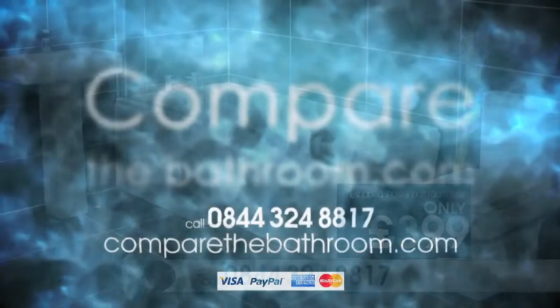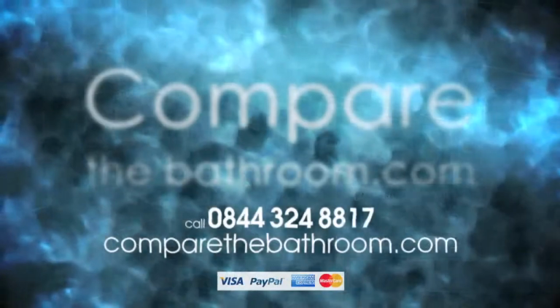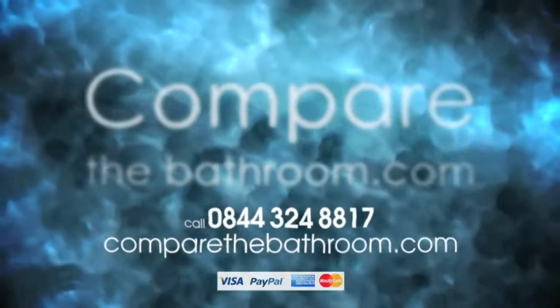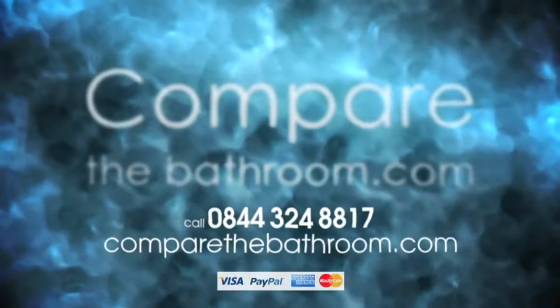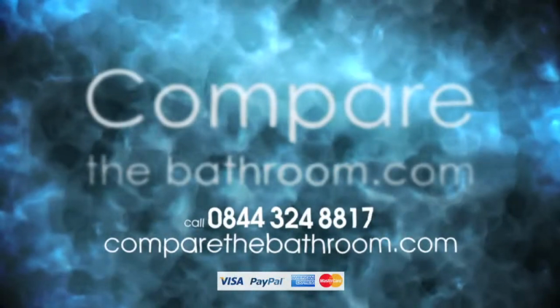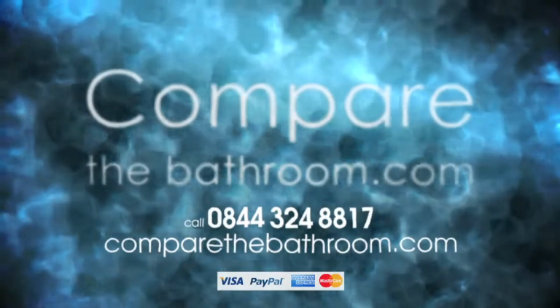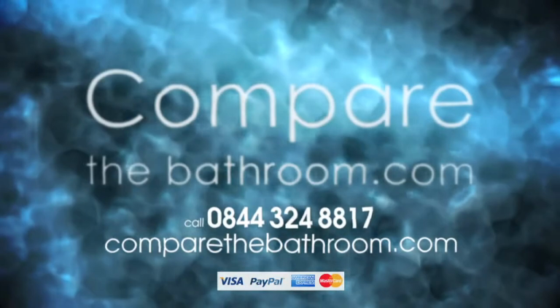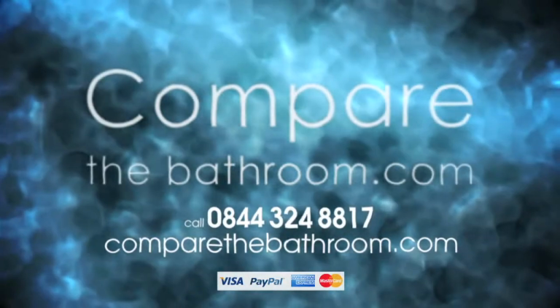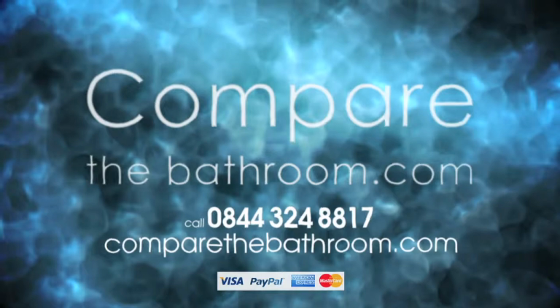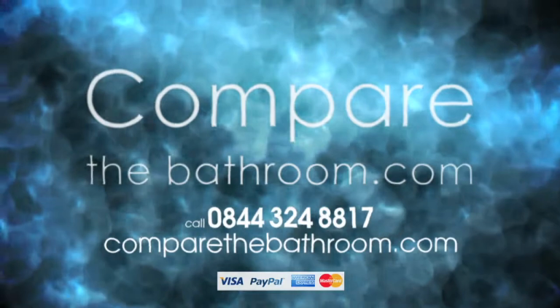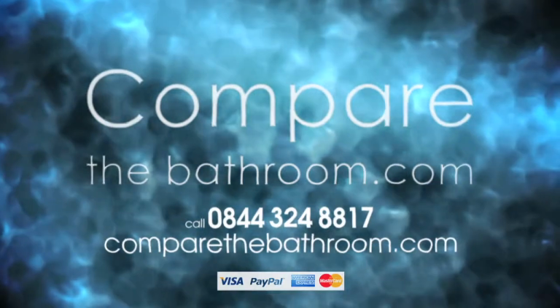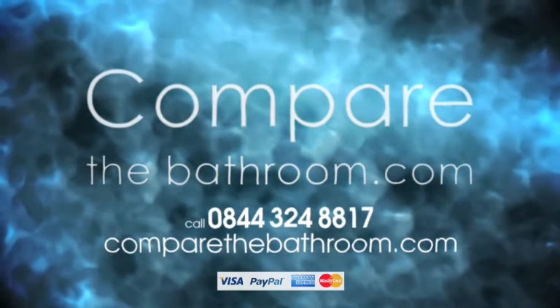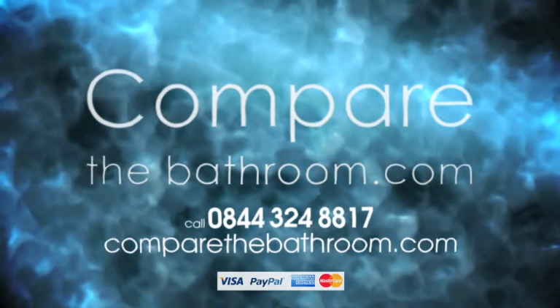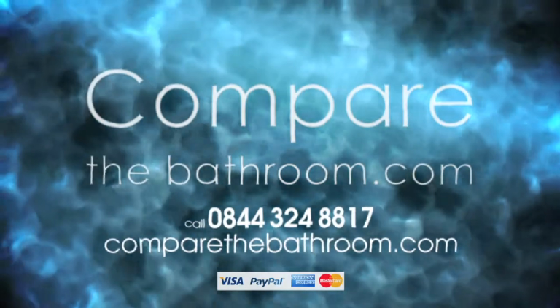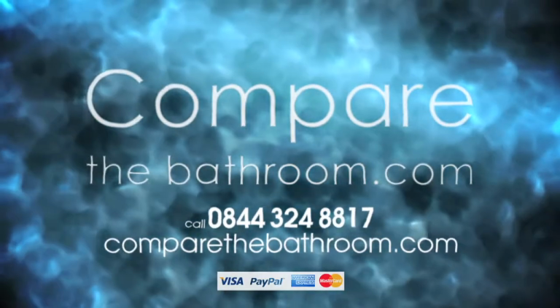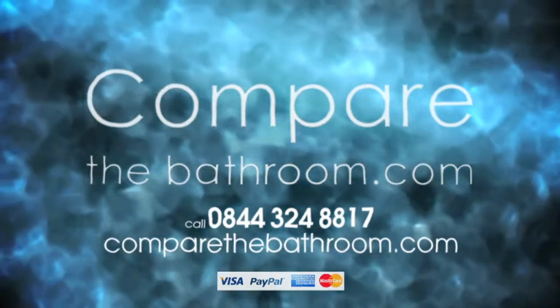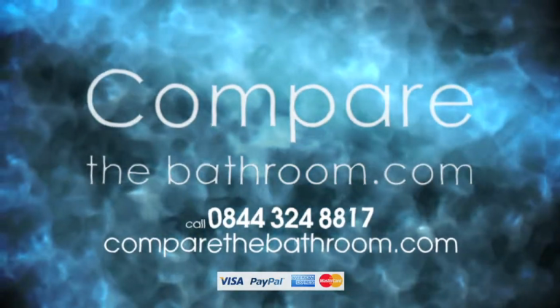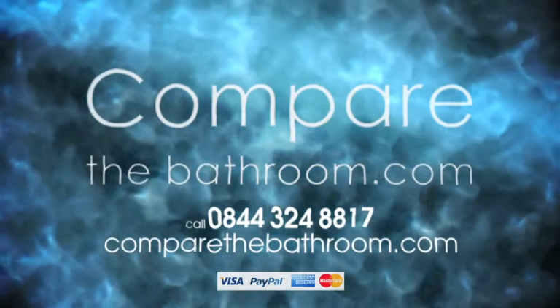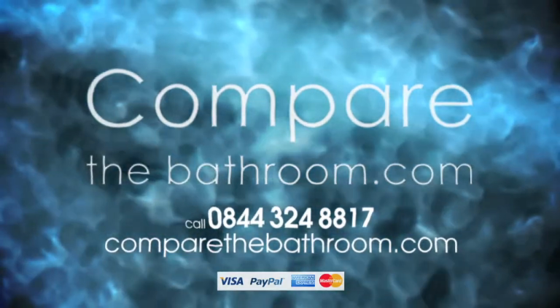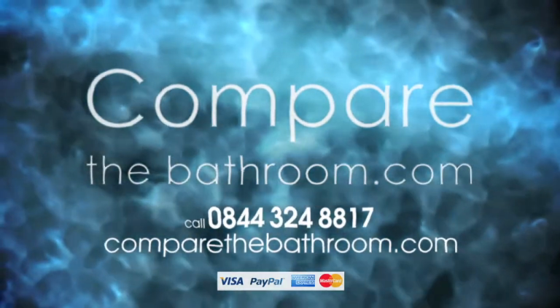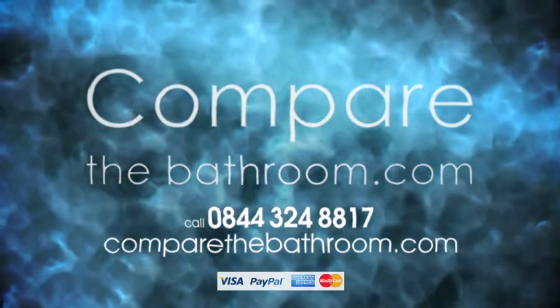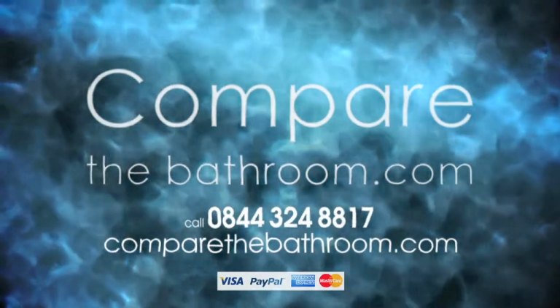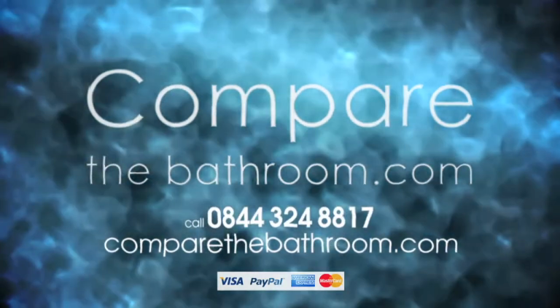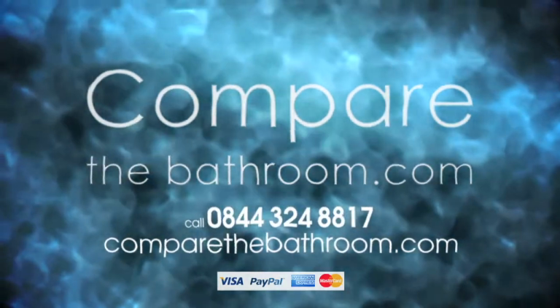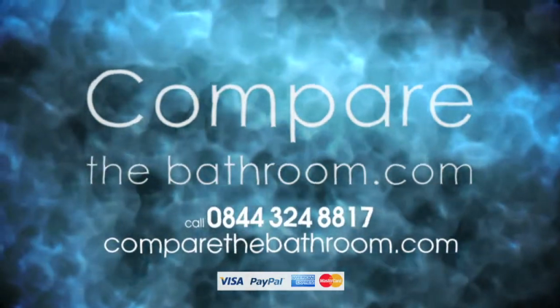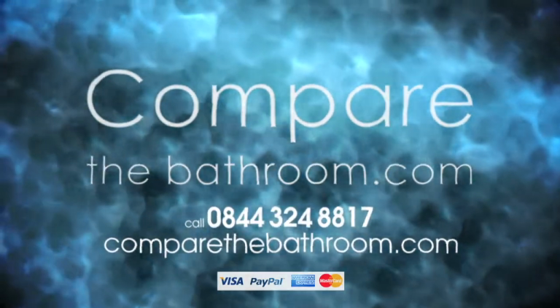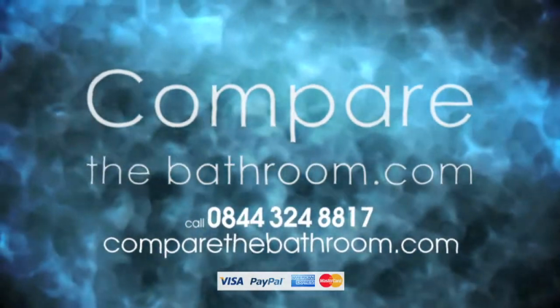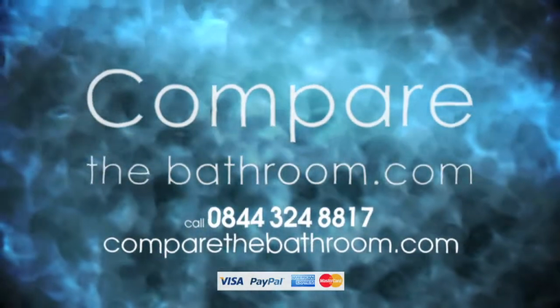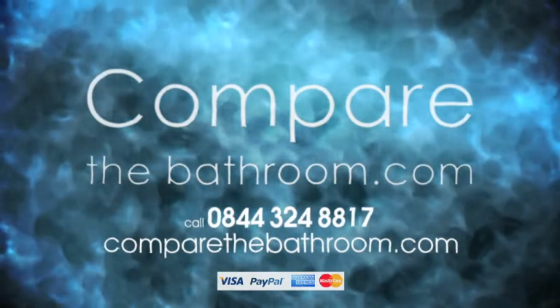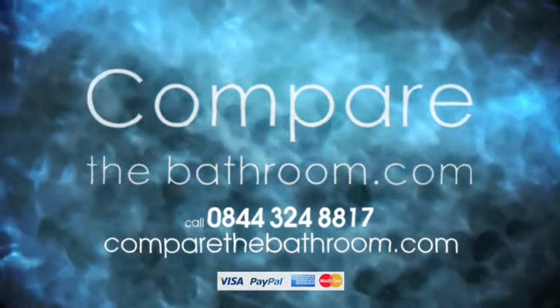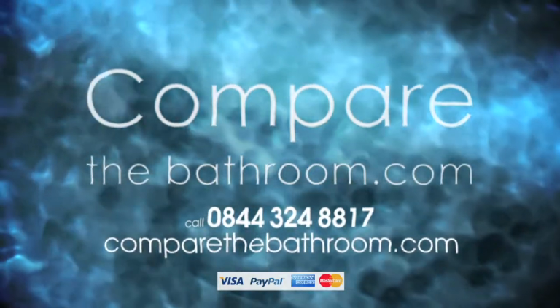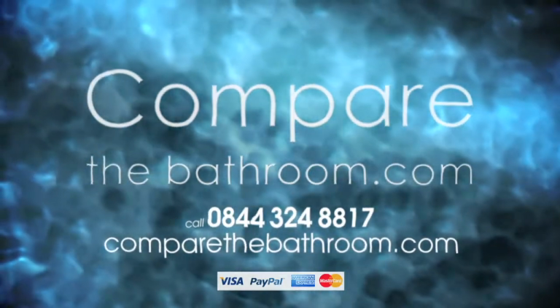For great bathroom prices without the hassle, visit CompareTheBathroom.com.